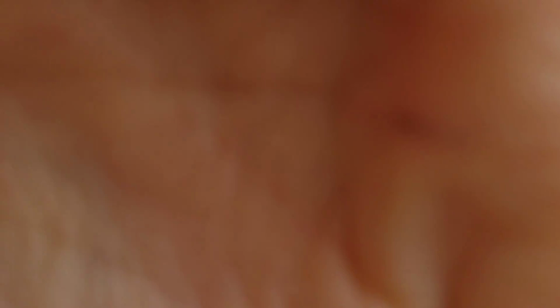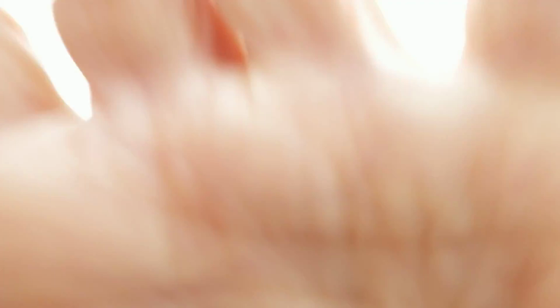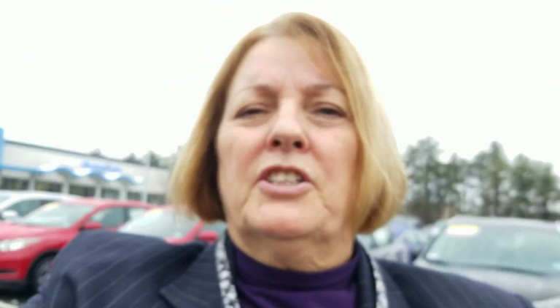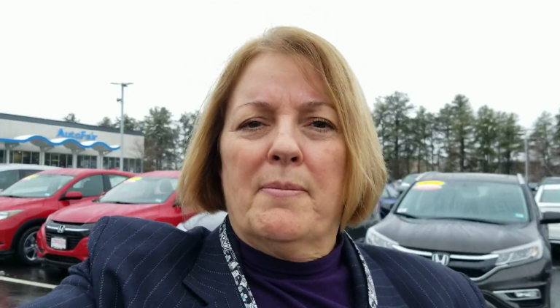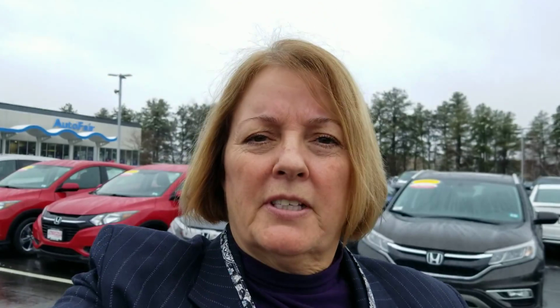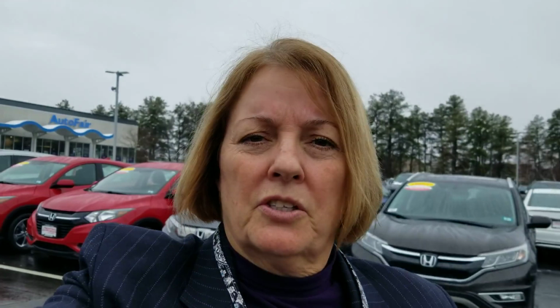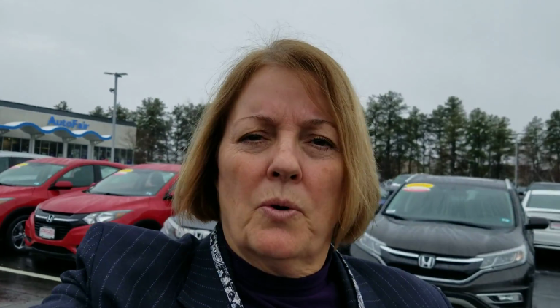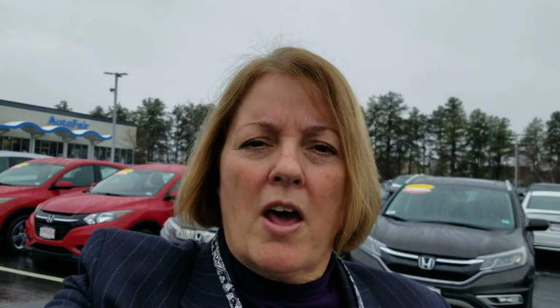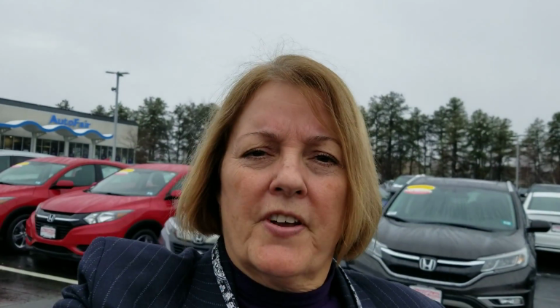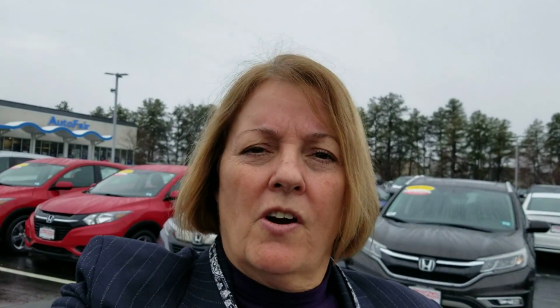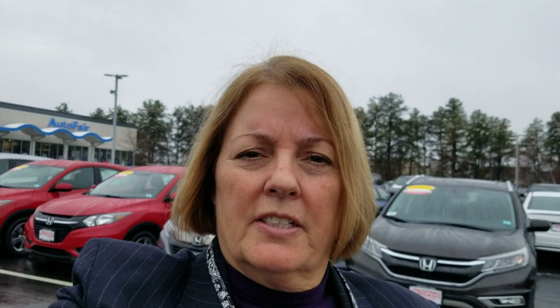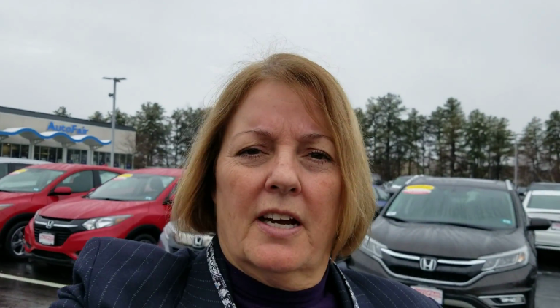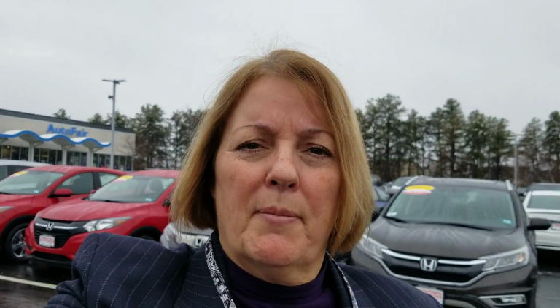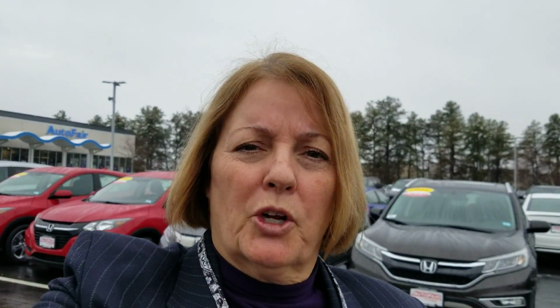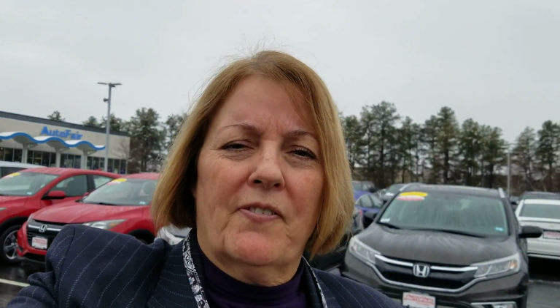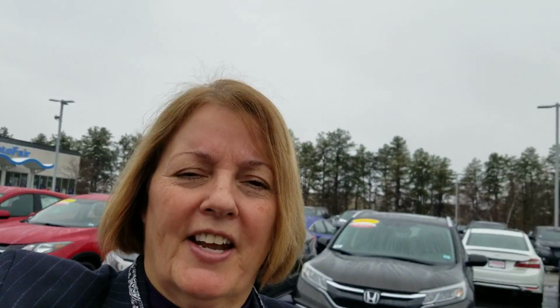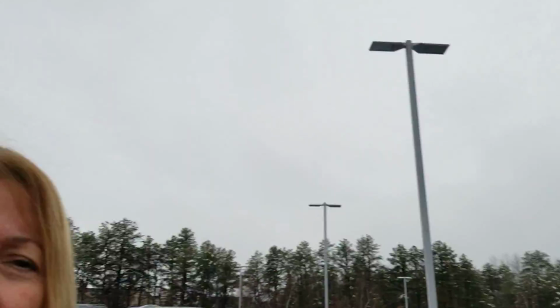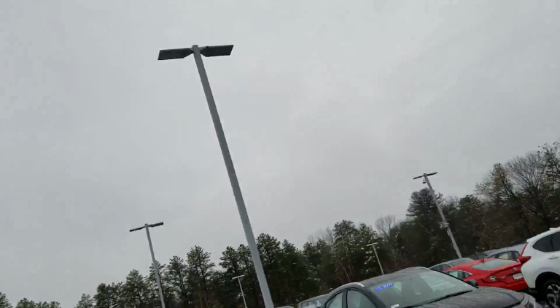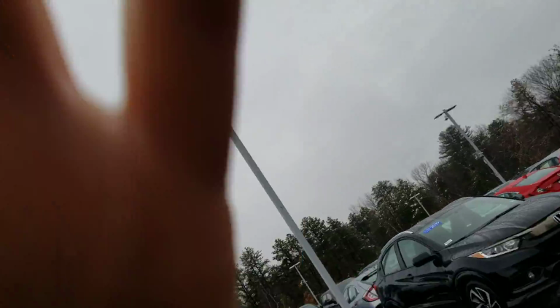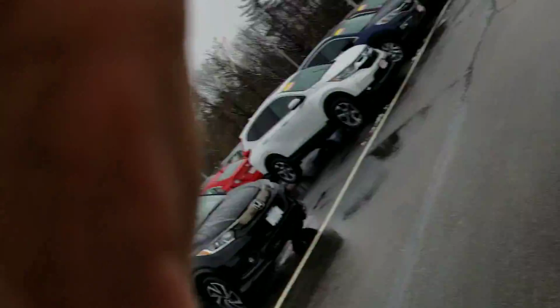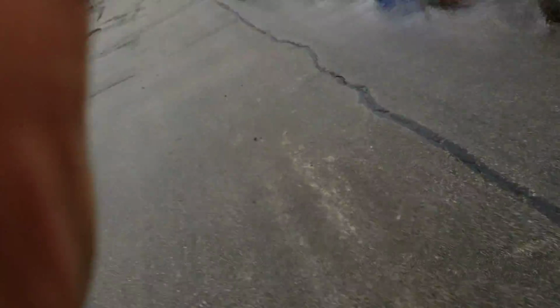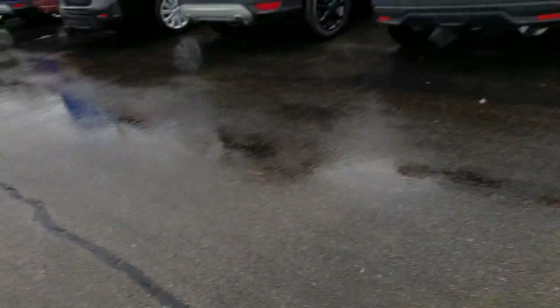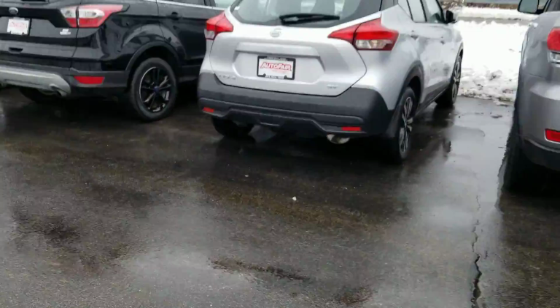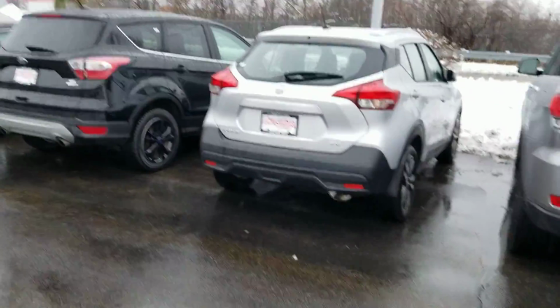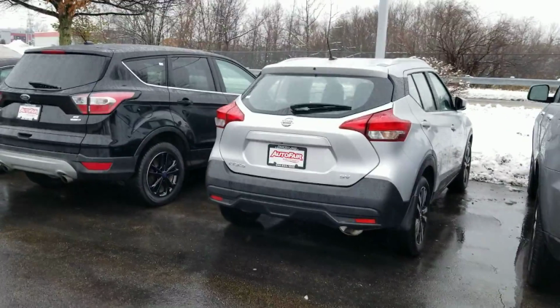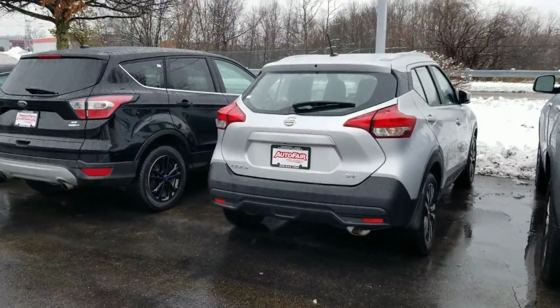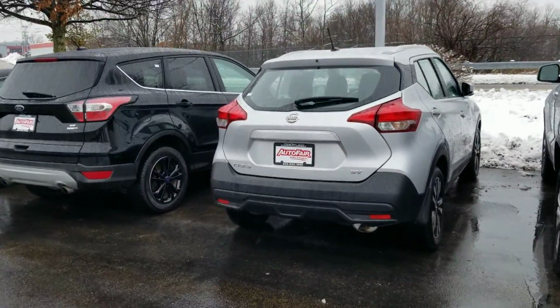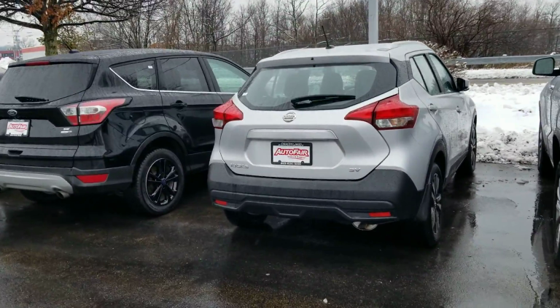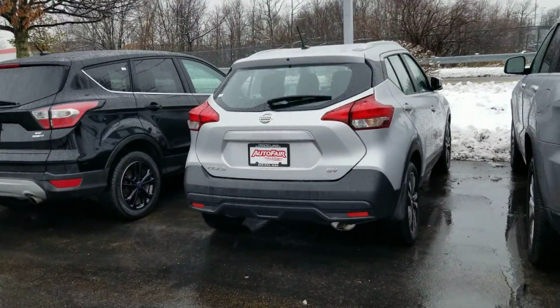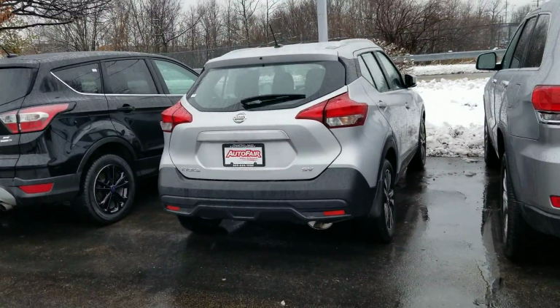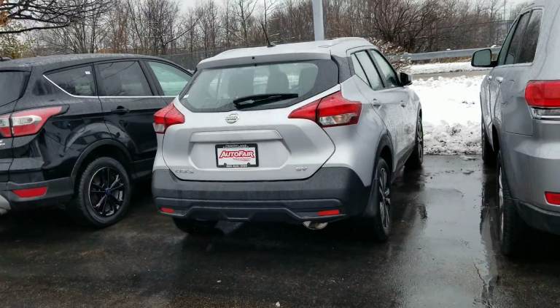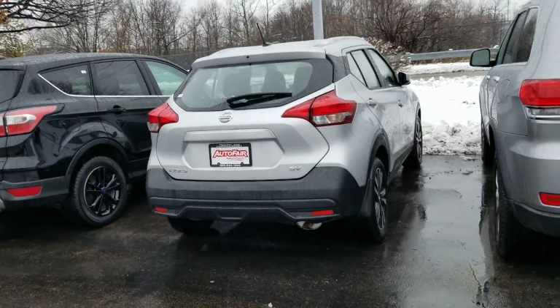Hi Tom, this is Sue from Autofield Honda. I'm going to get a quick video of this Nissan Kicks that you inquired about.